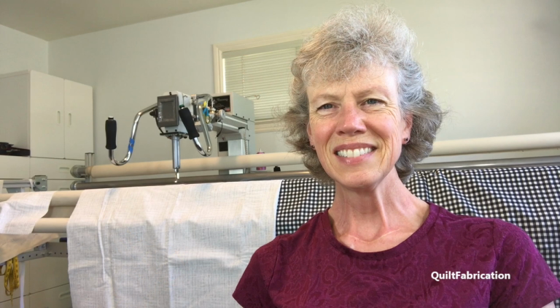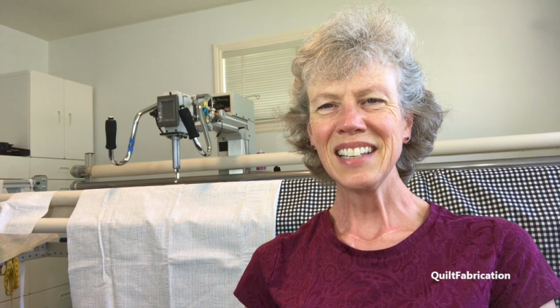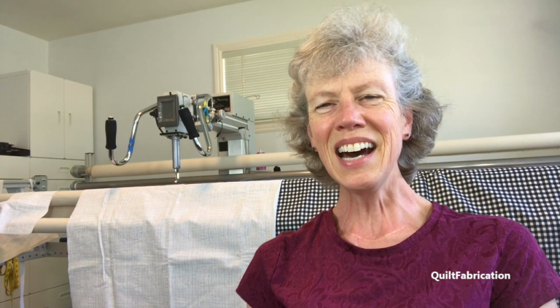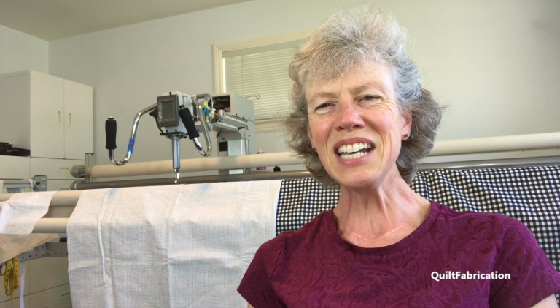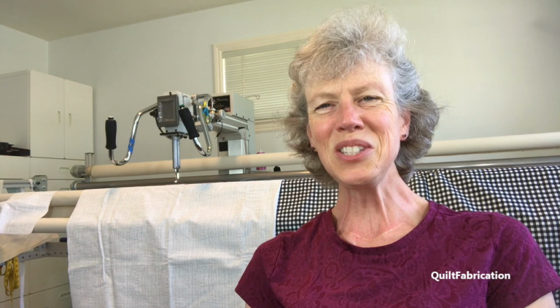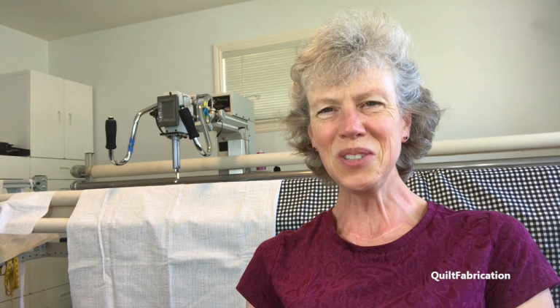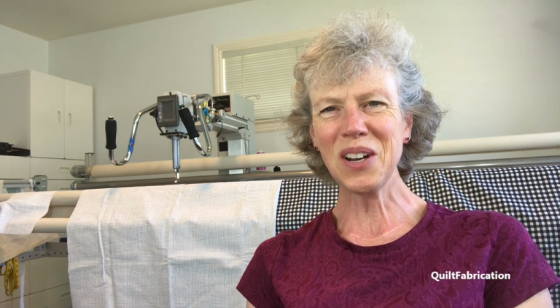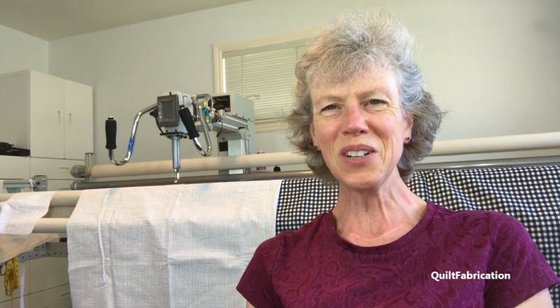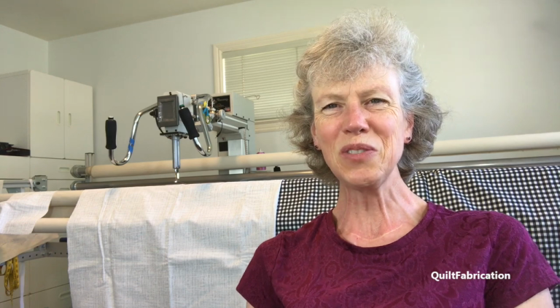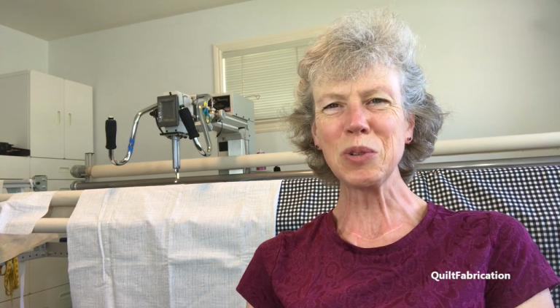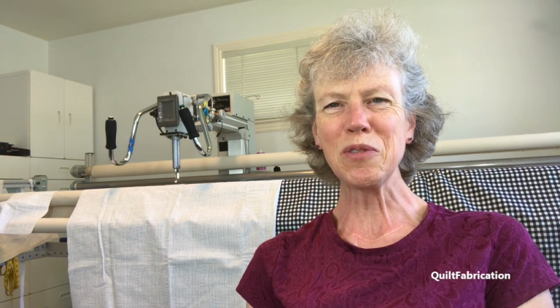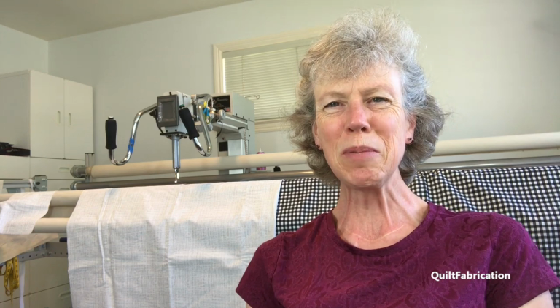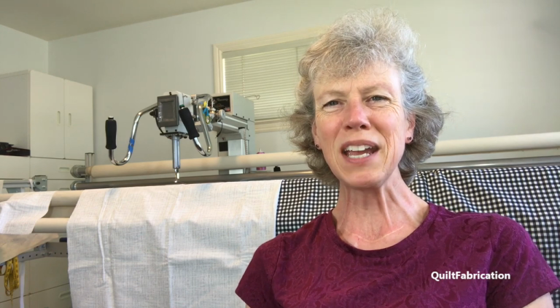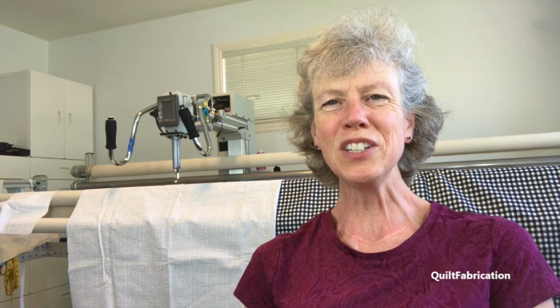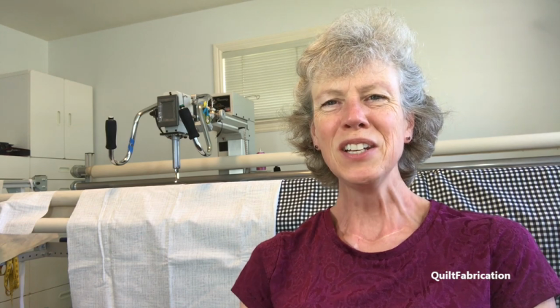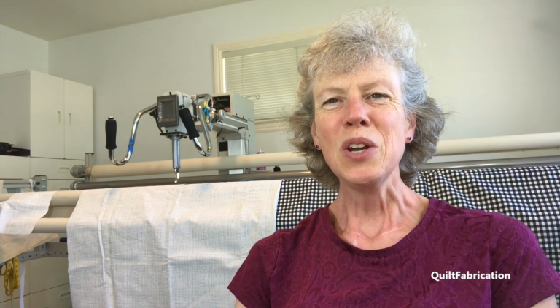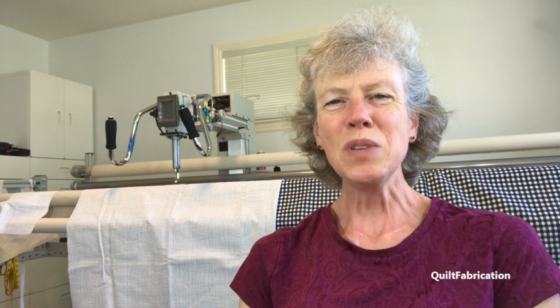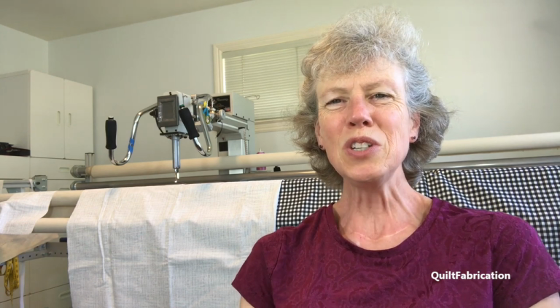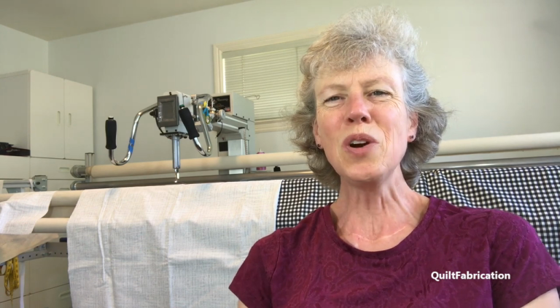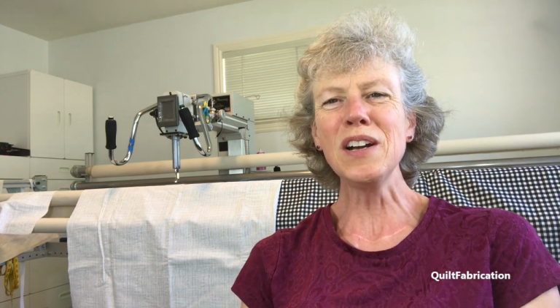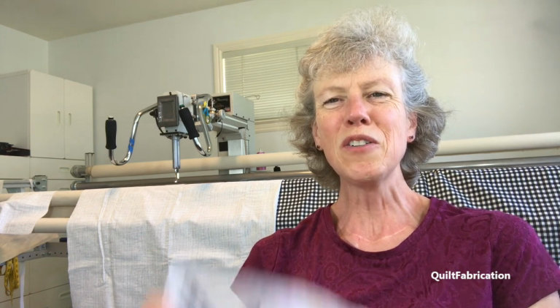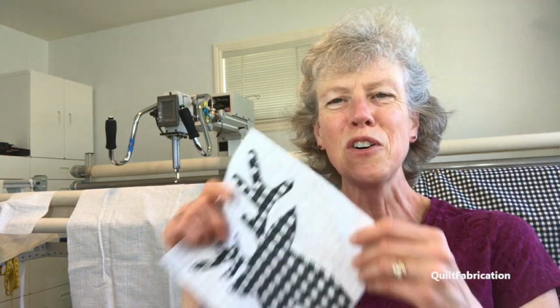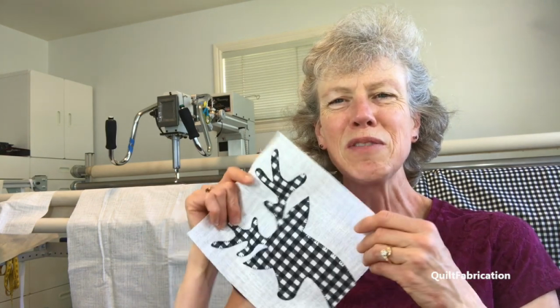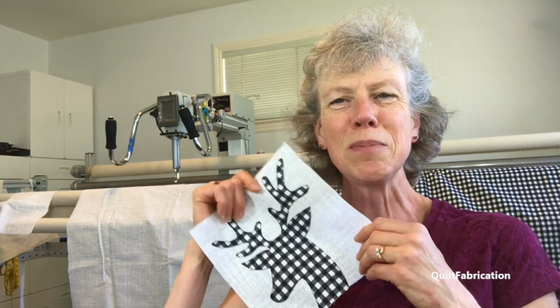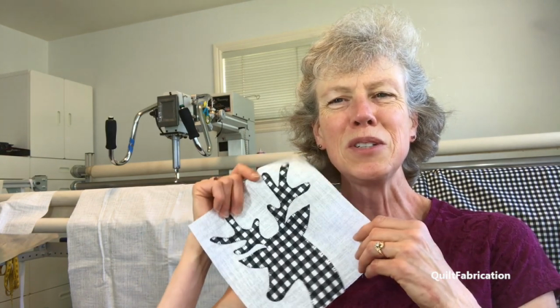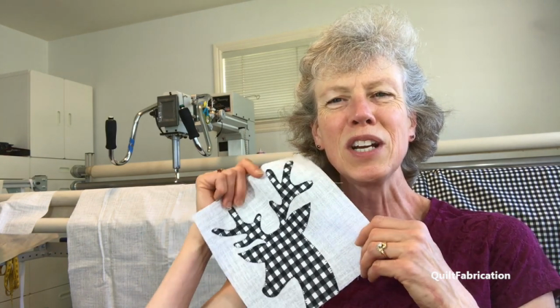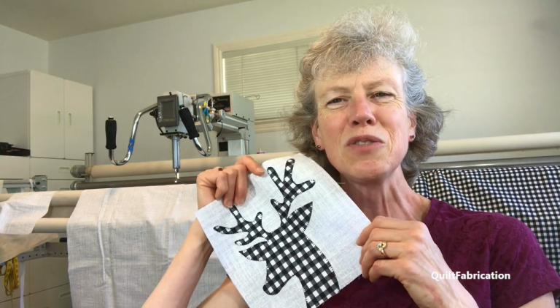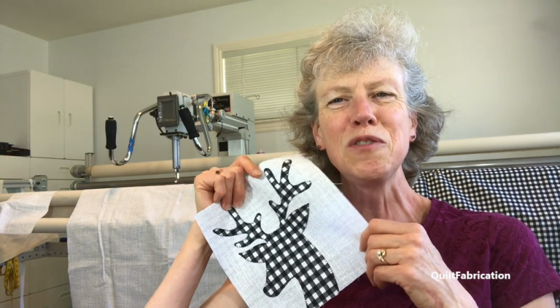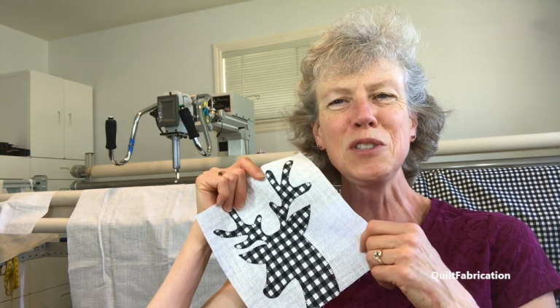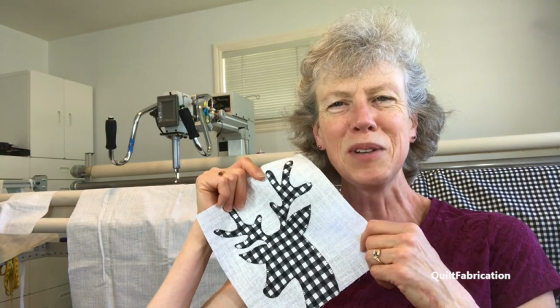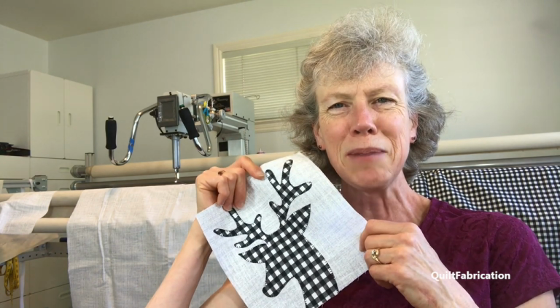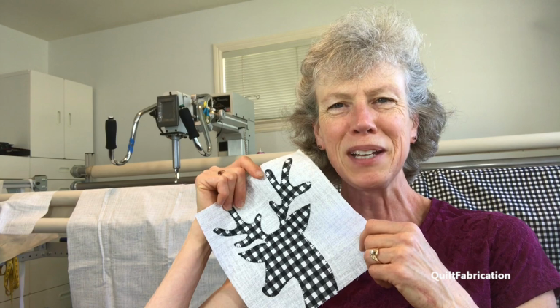Hi, it's Susan Arnold from Quilt Fabrication with a tutorial full of tips and tricks for fusible applique.